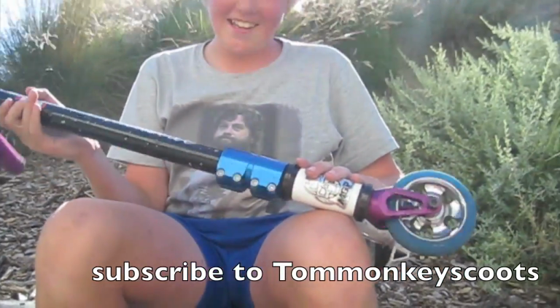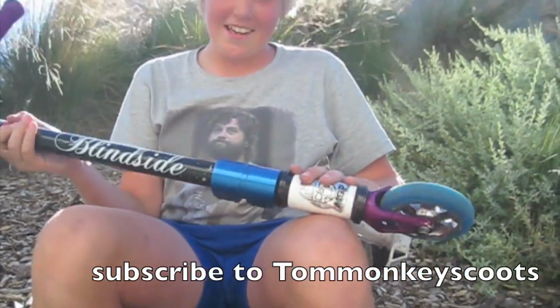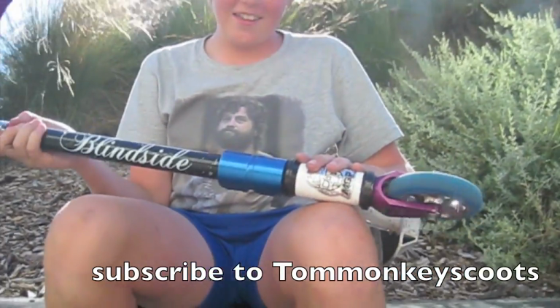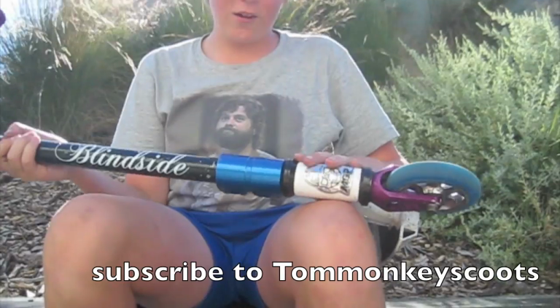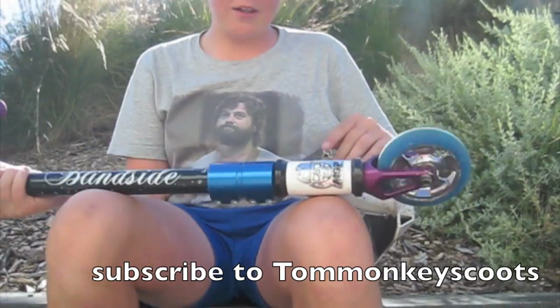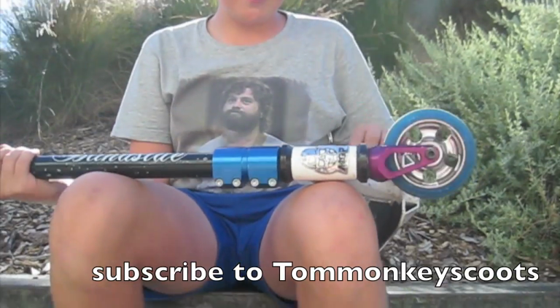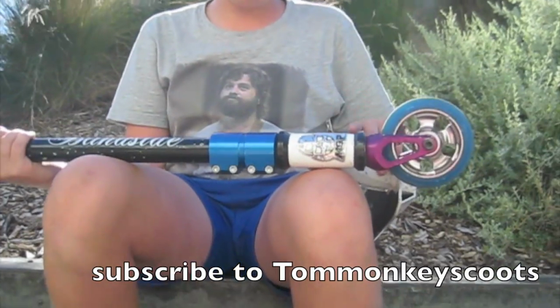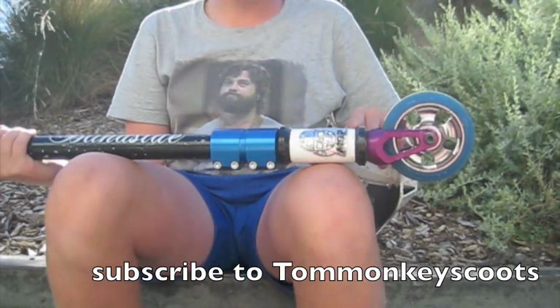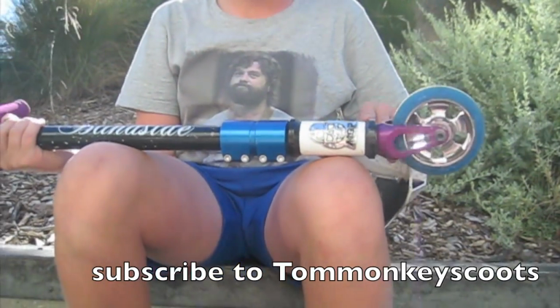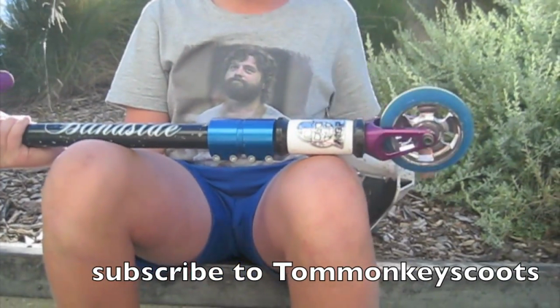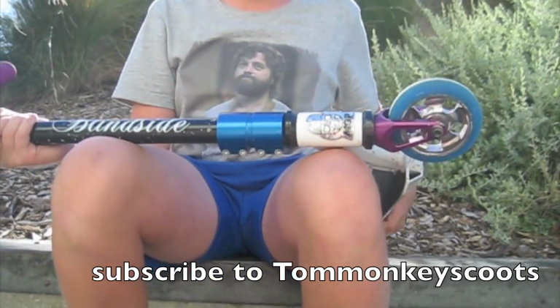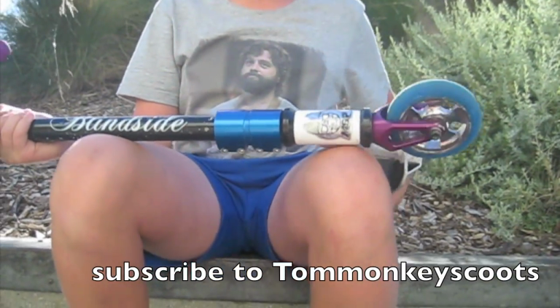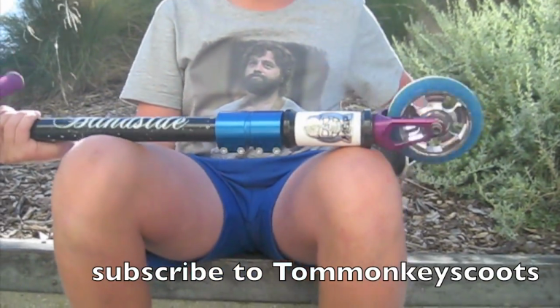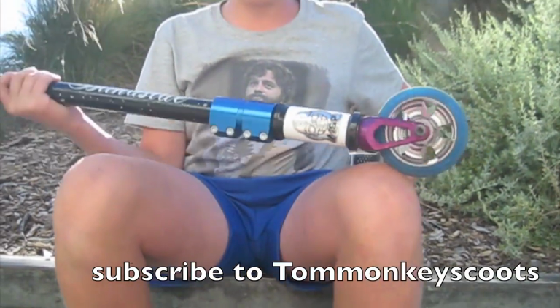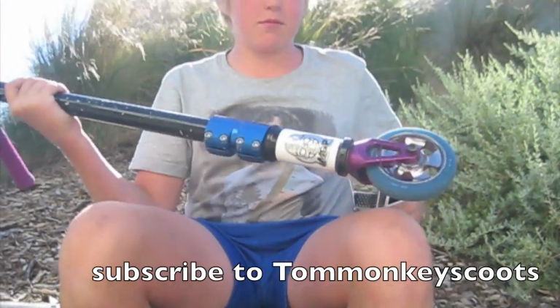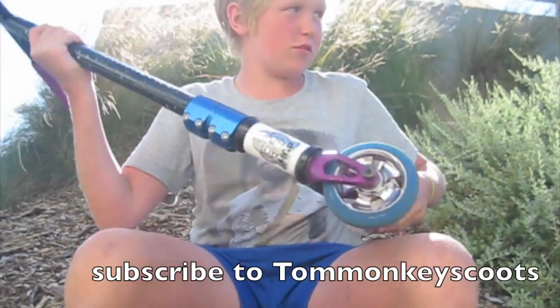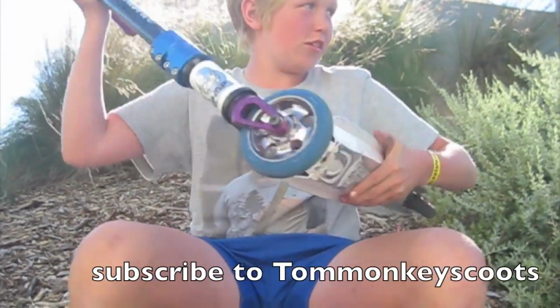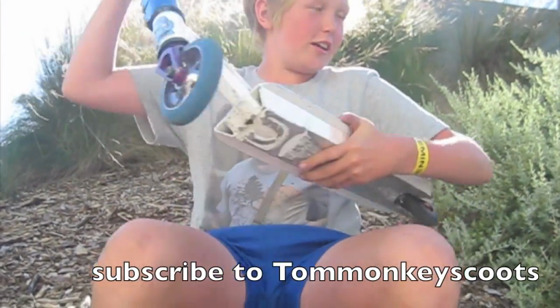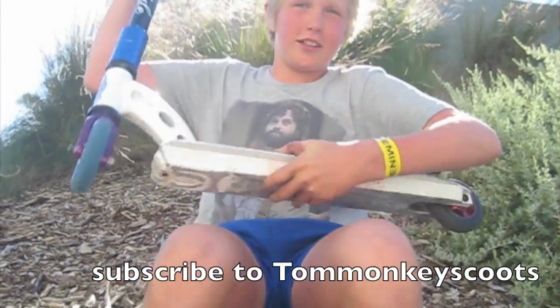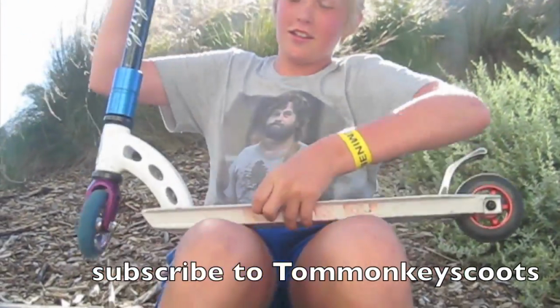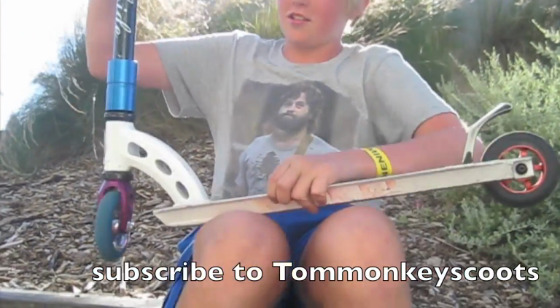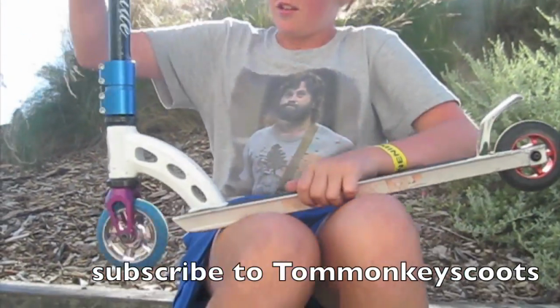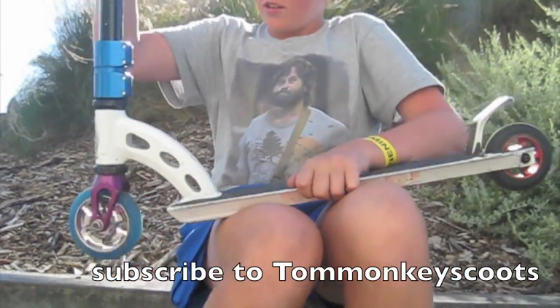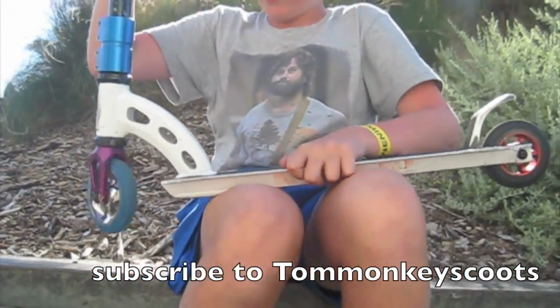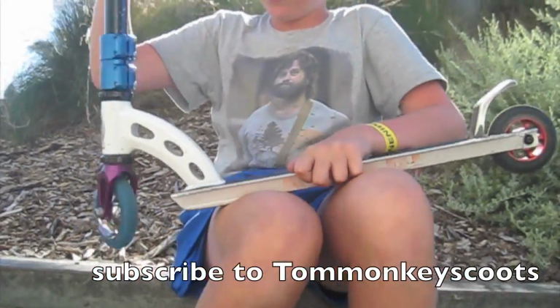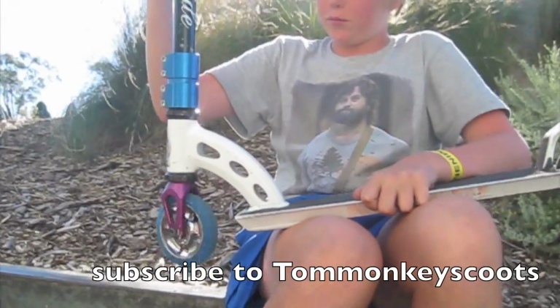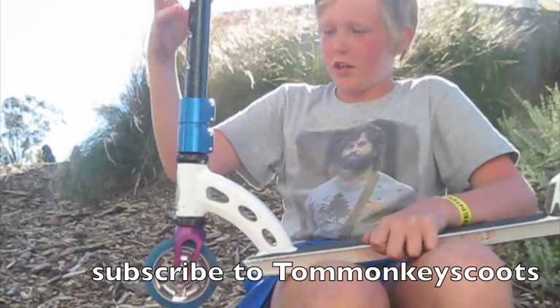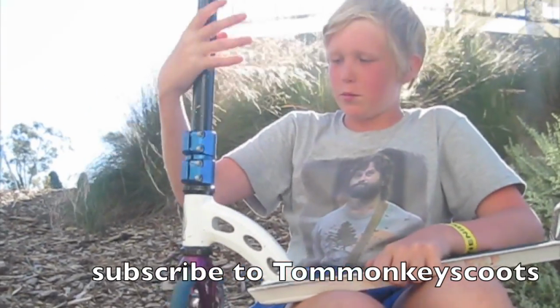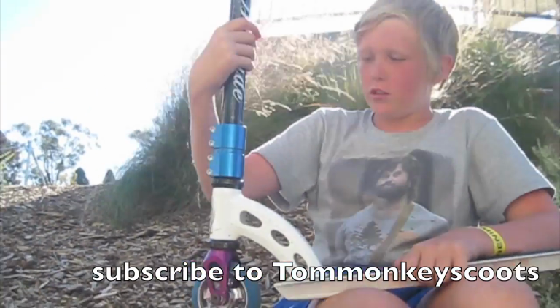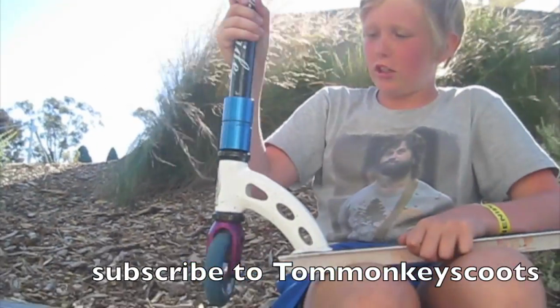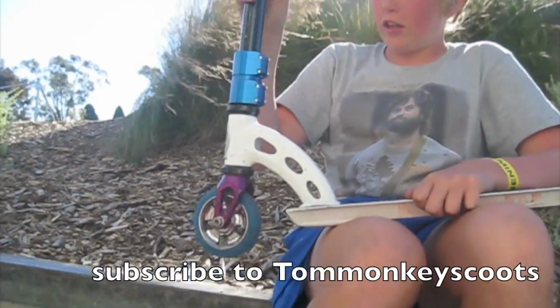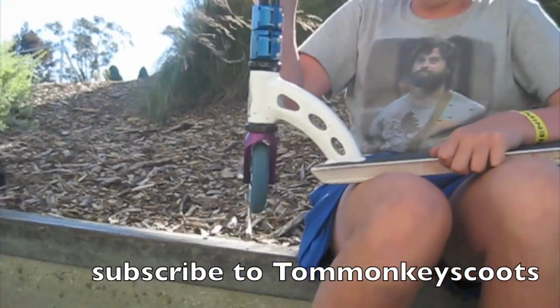Then I've got my black nitro headset. It's alright, I guess. Crackles sometimes, but I like it.